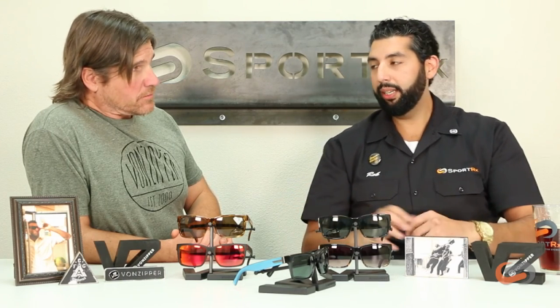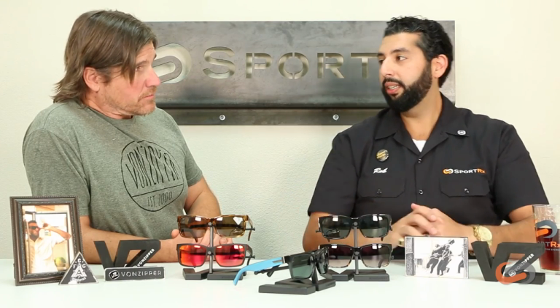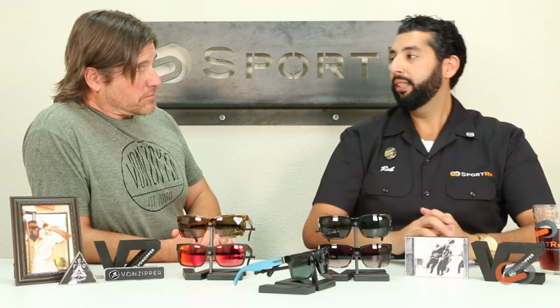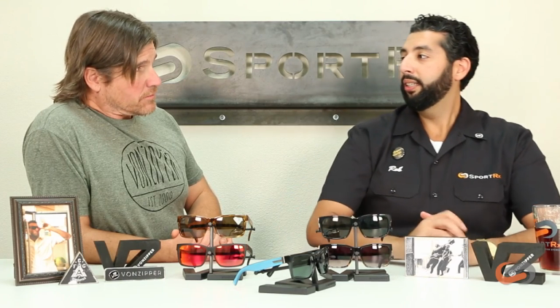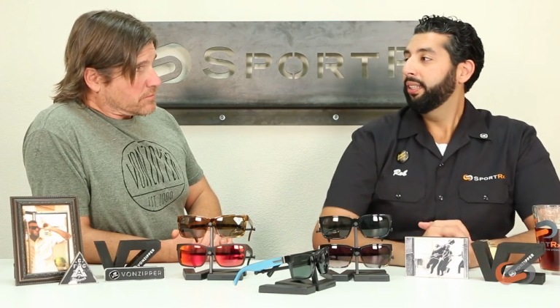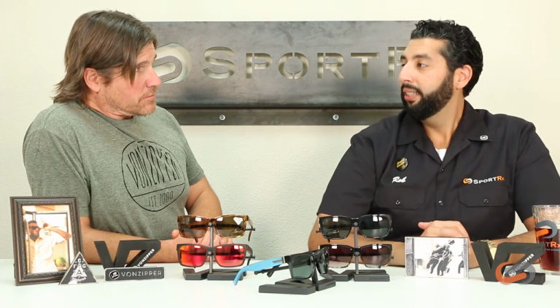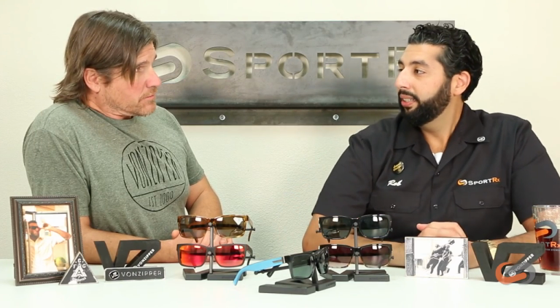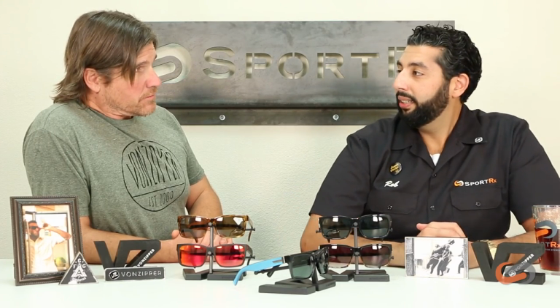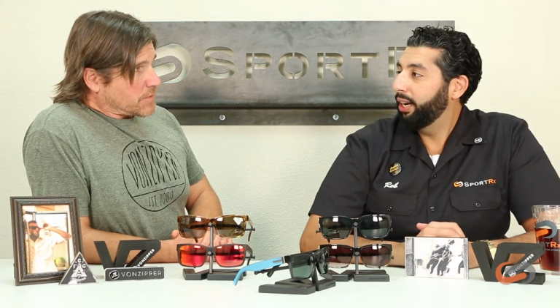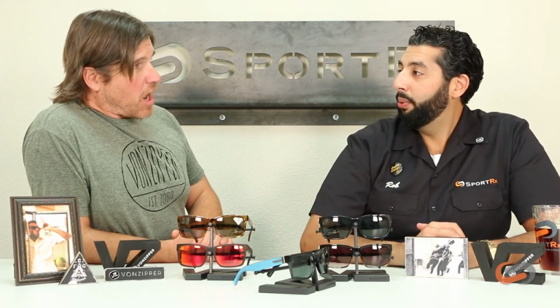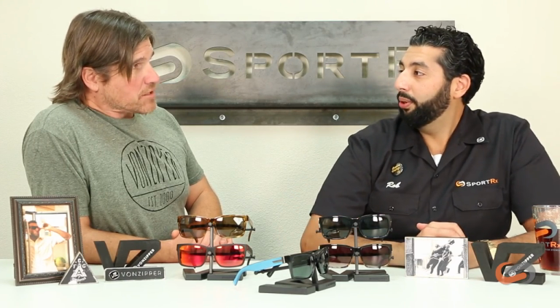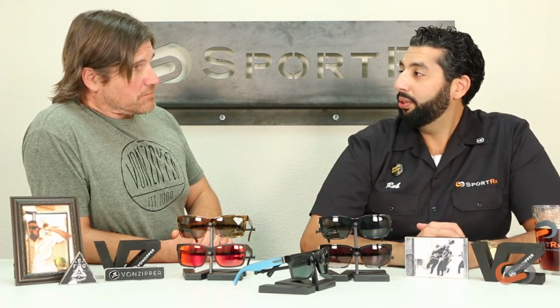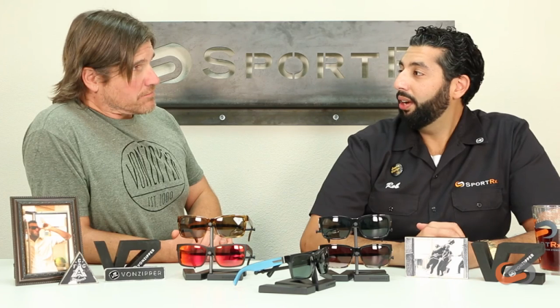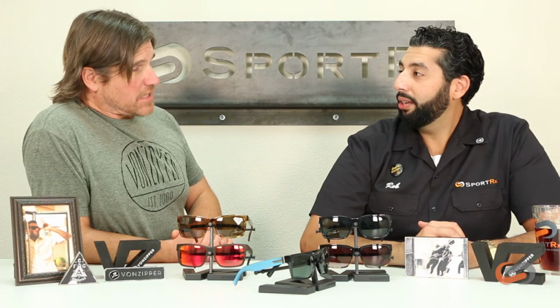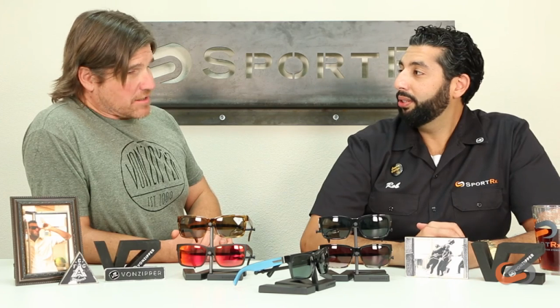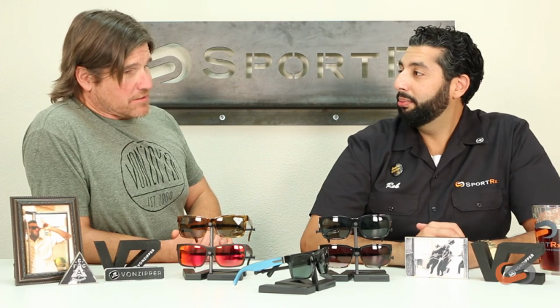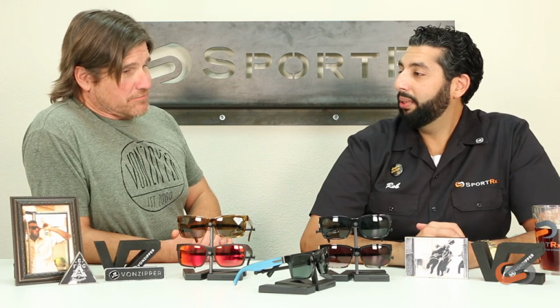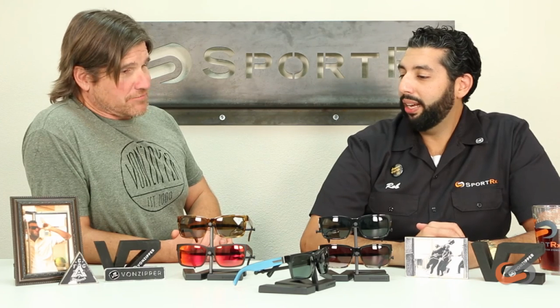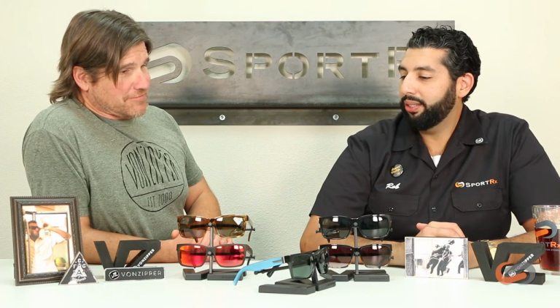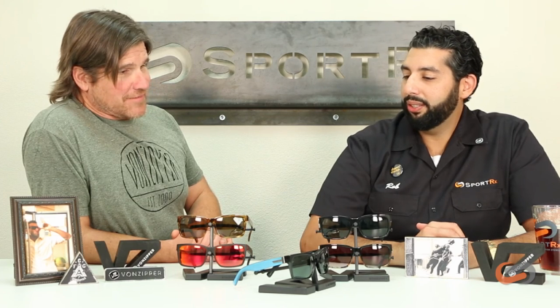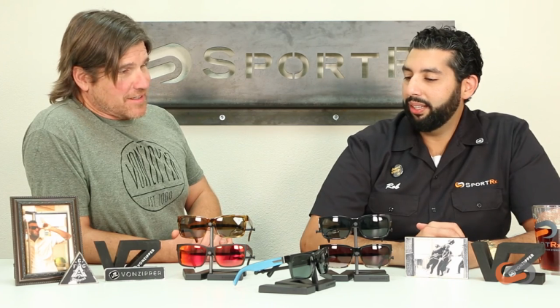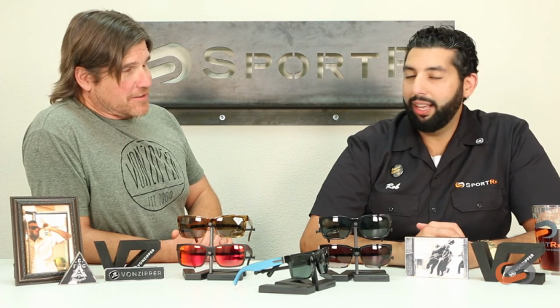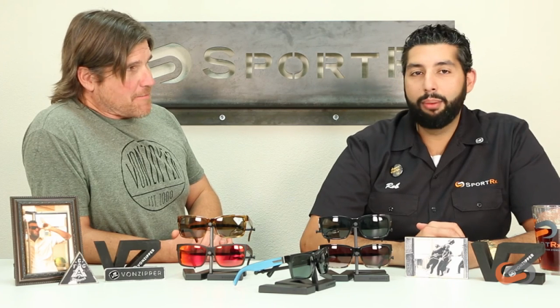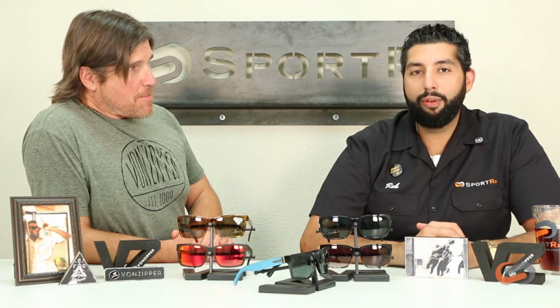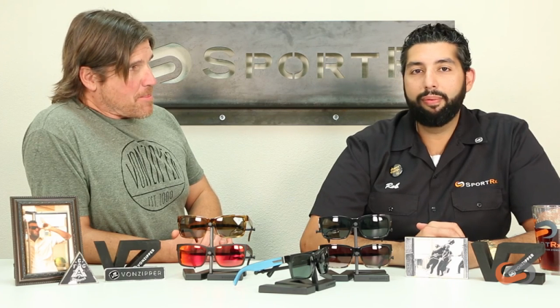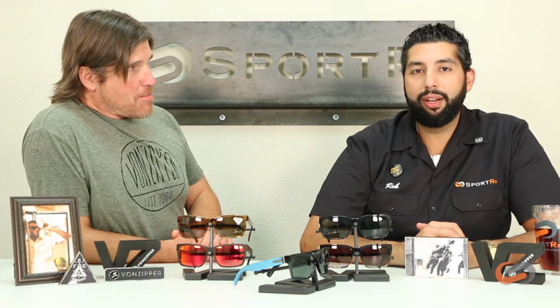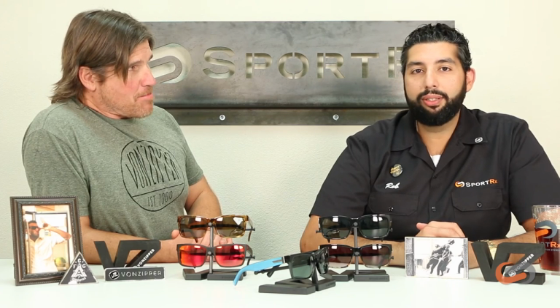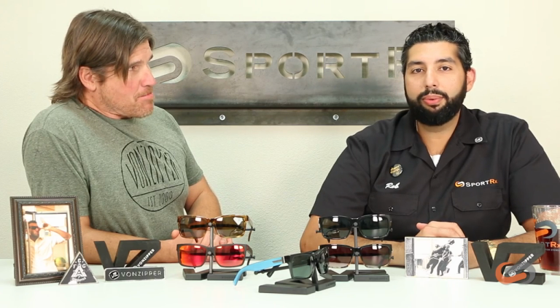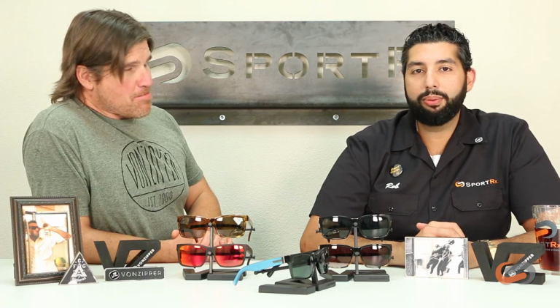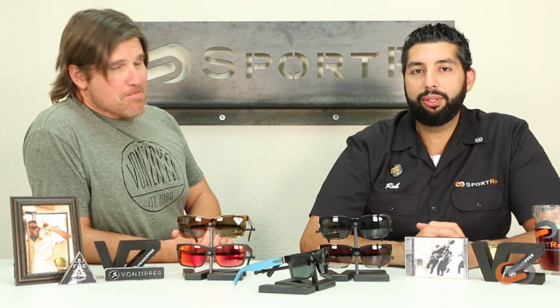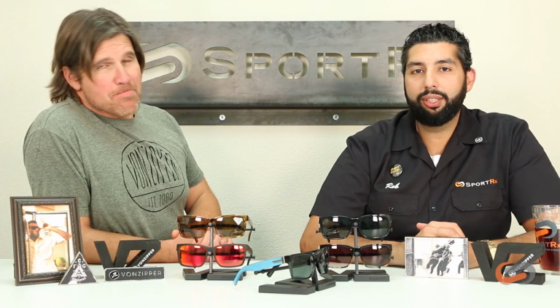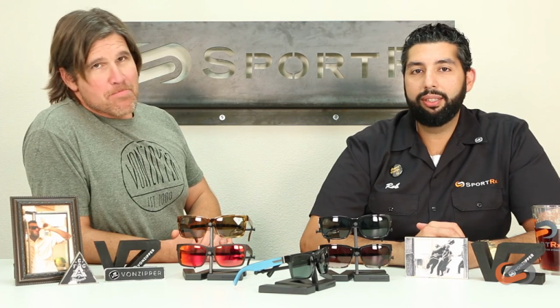So if you're looking for some nice, cool, fun, funky, chunky, big glasses, the Elmore from Von Zipper is where you should go.